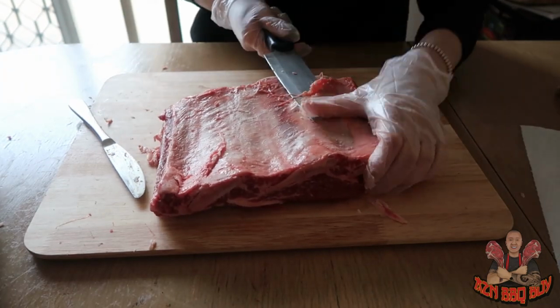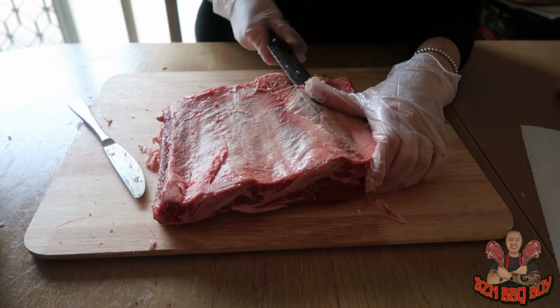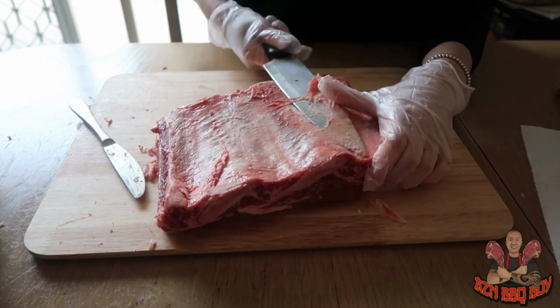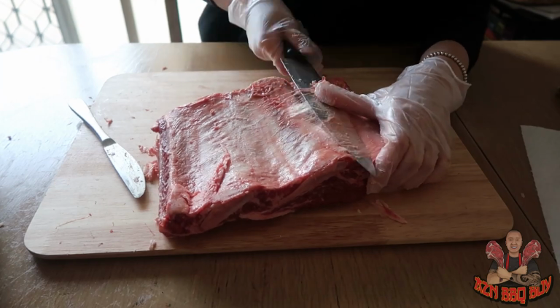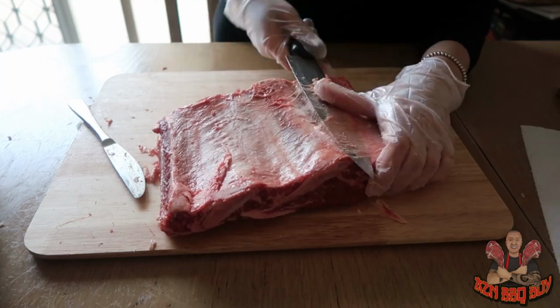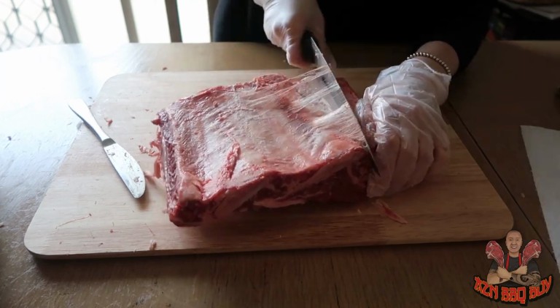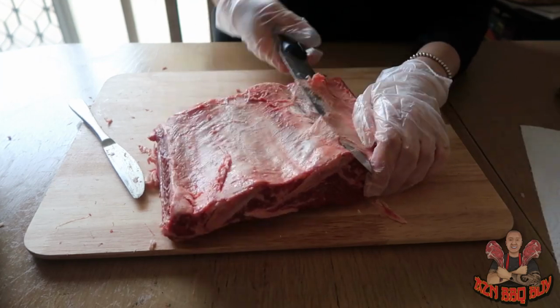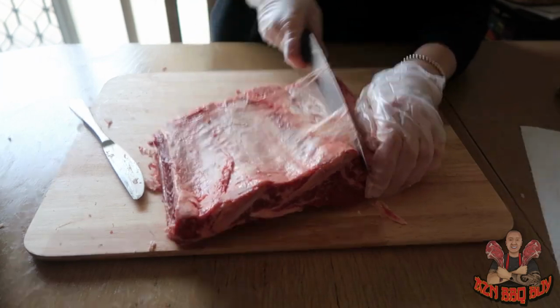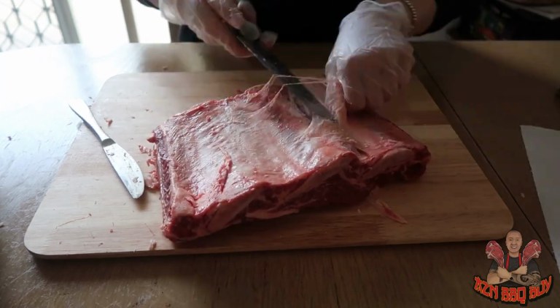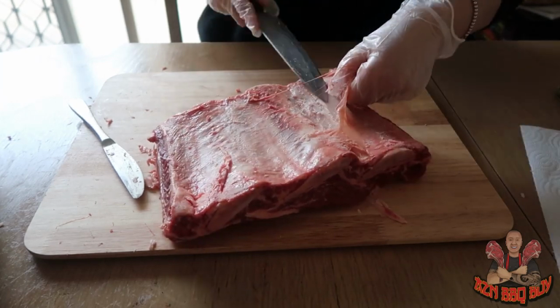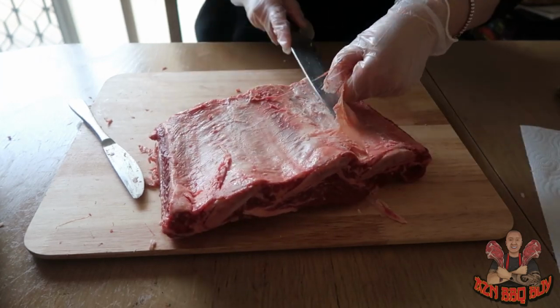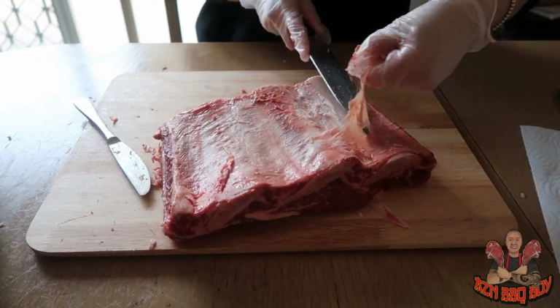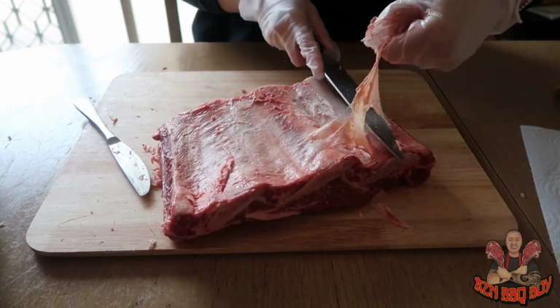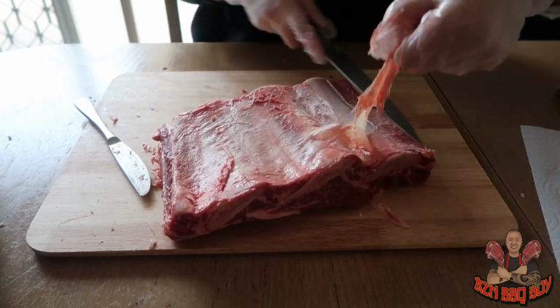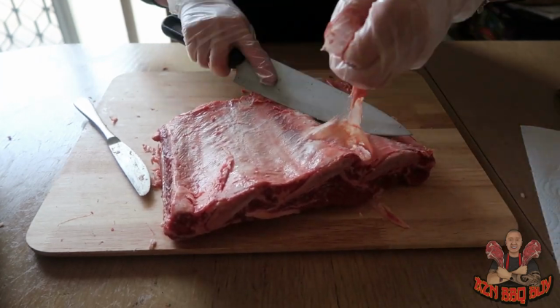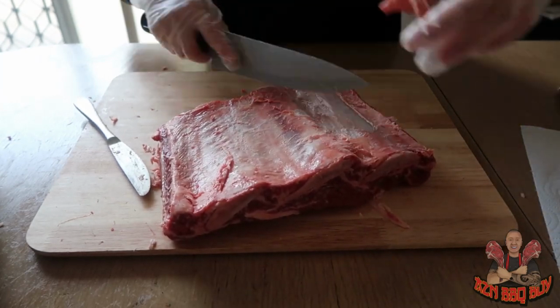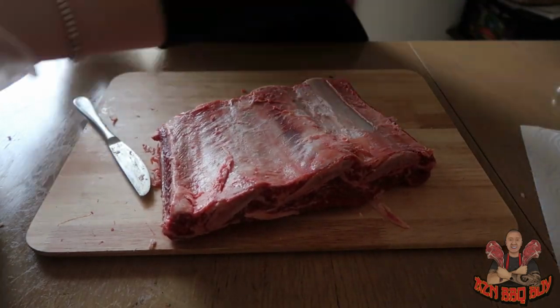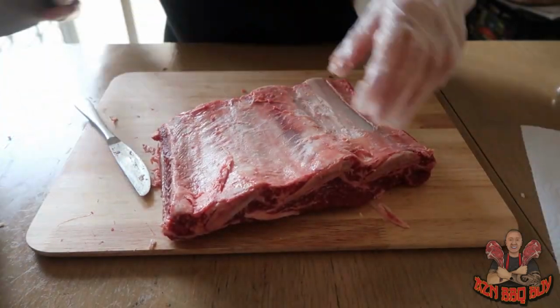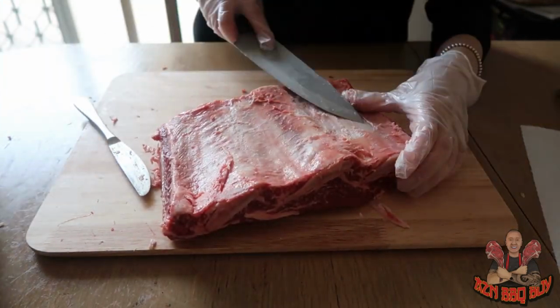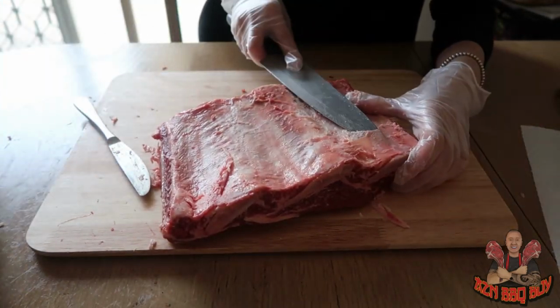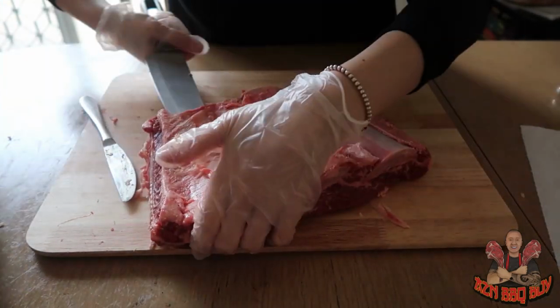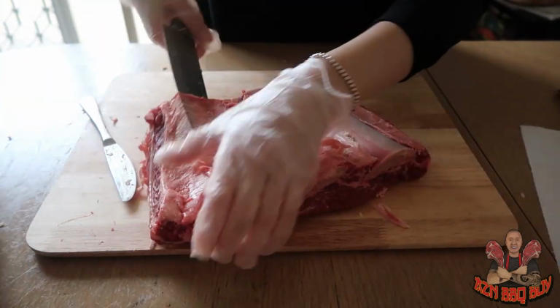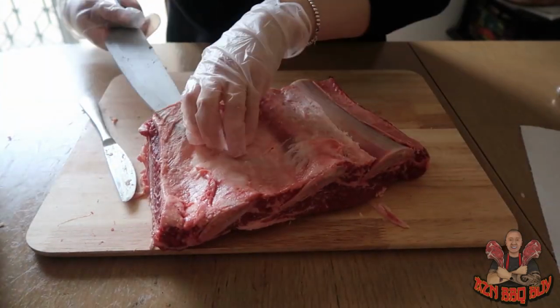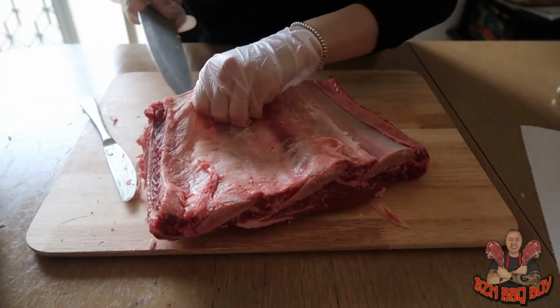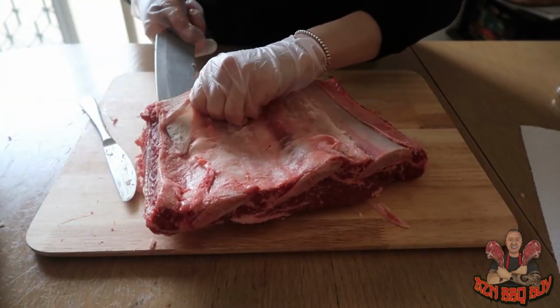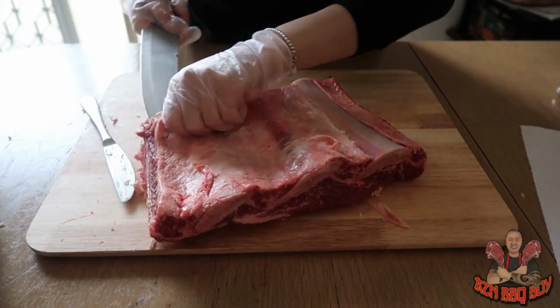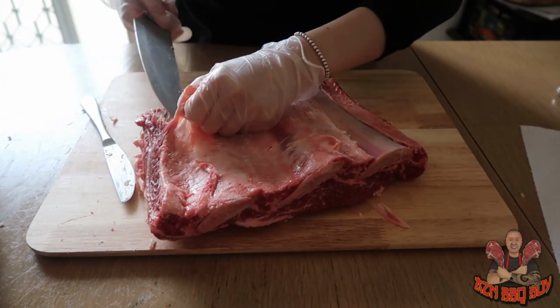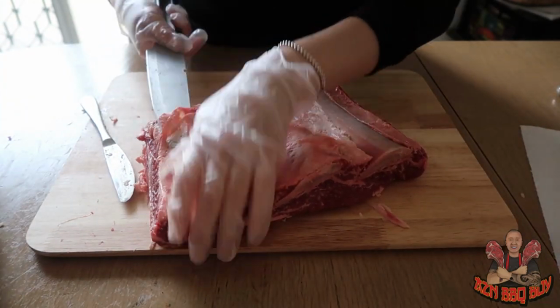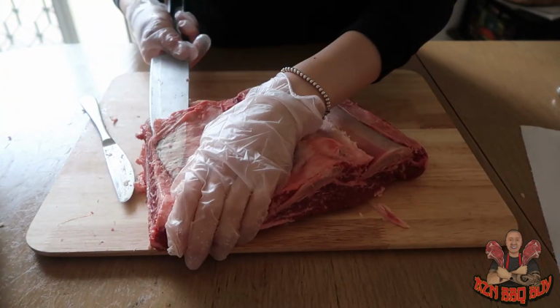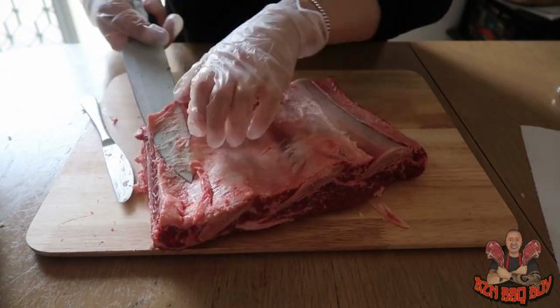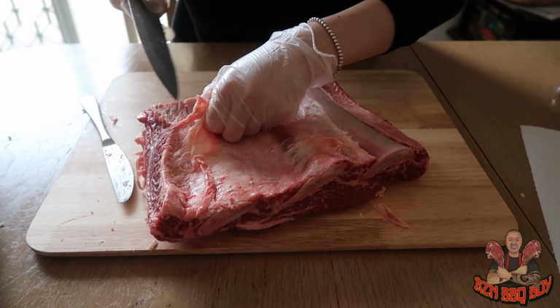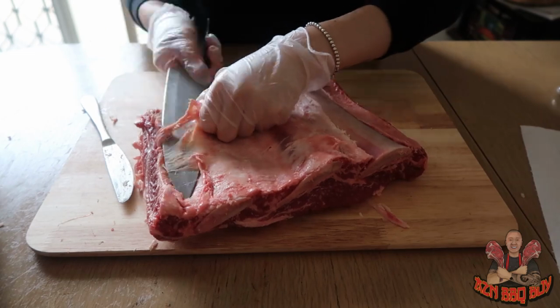That way, when we smoke them, the smoke can penetrate the meat and give them a nice smoky flavour.